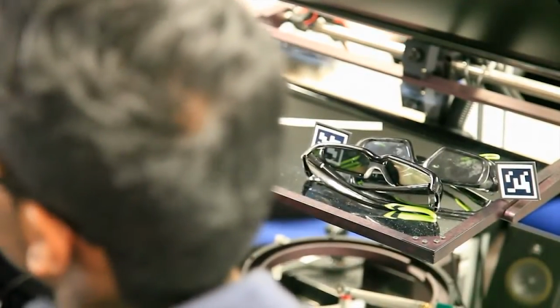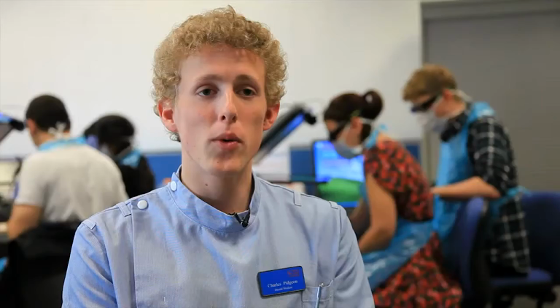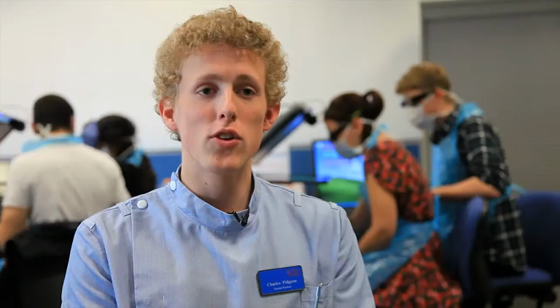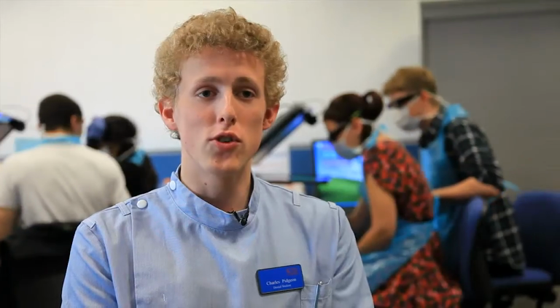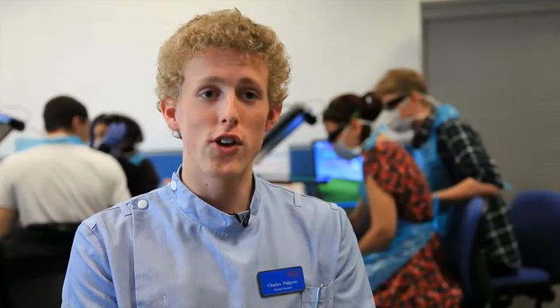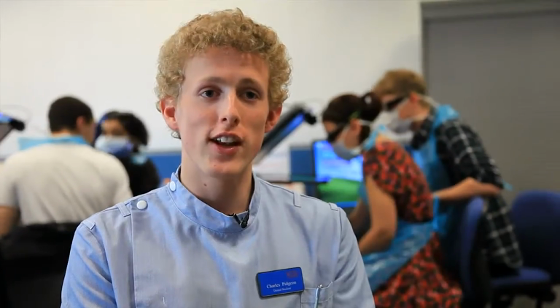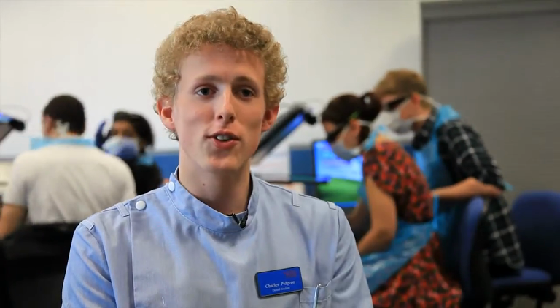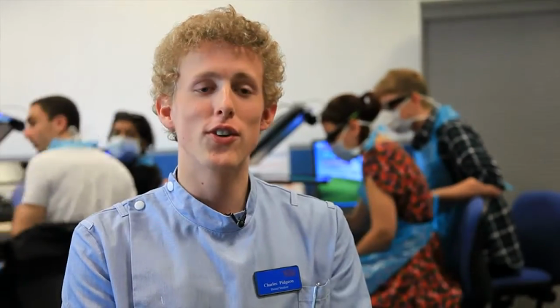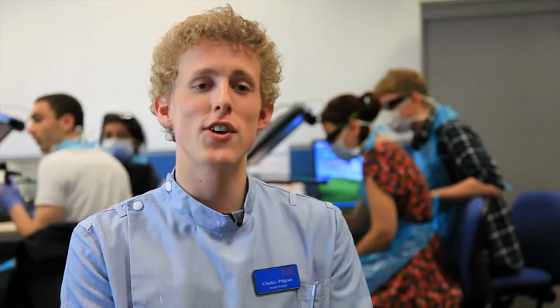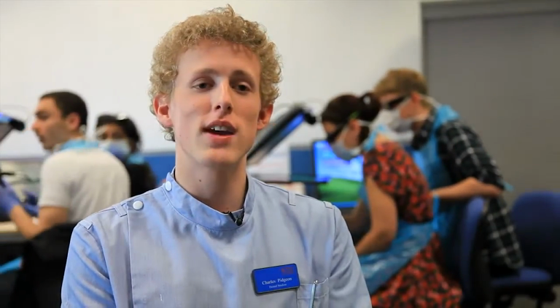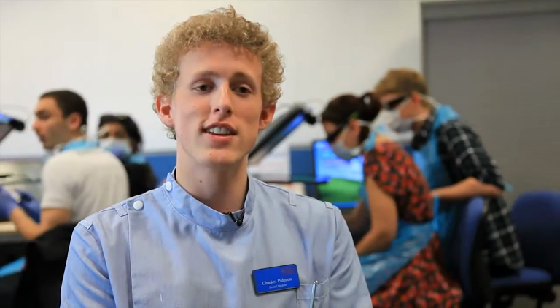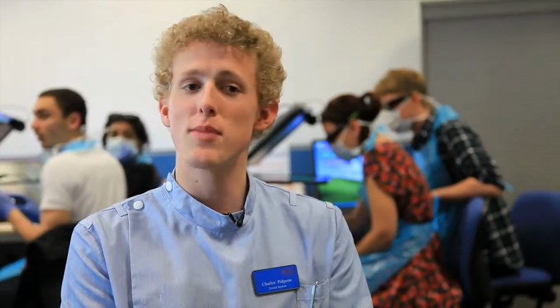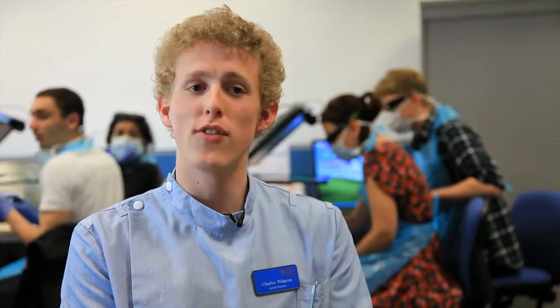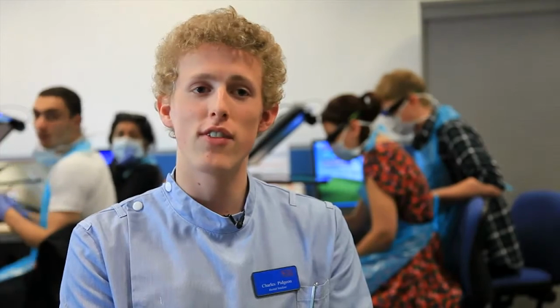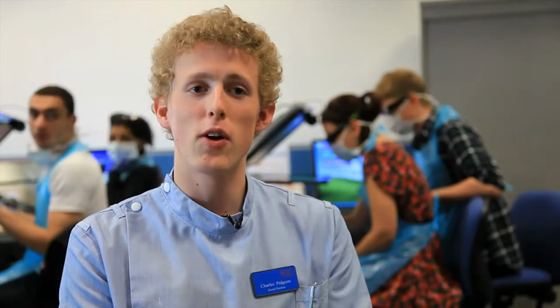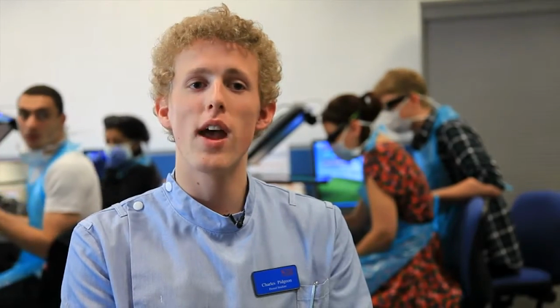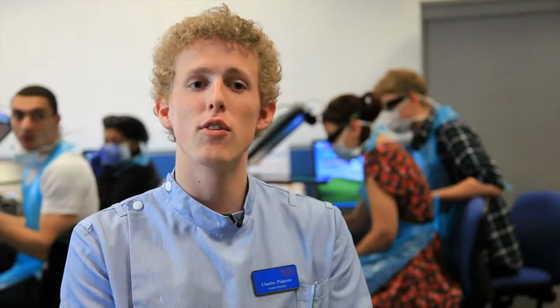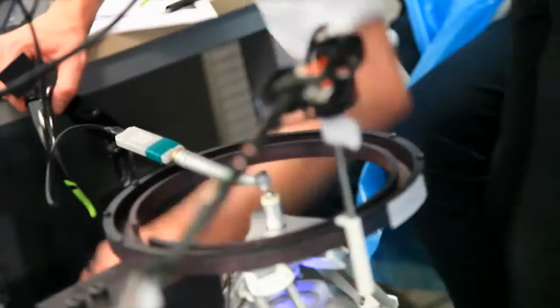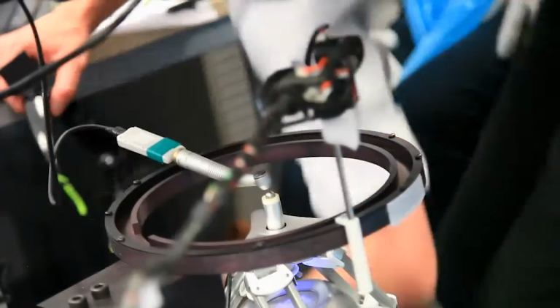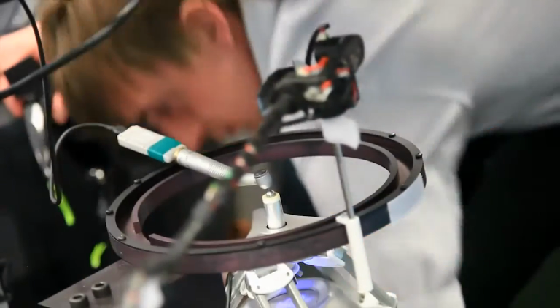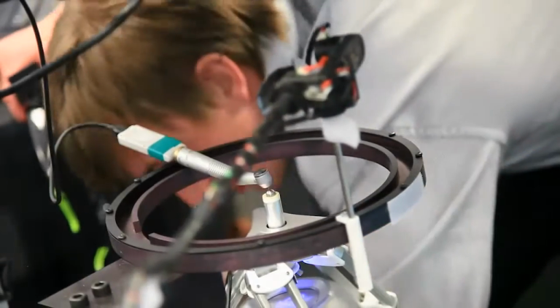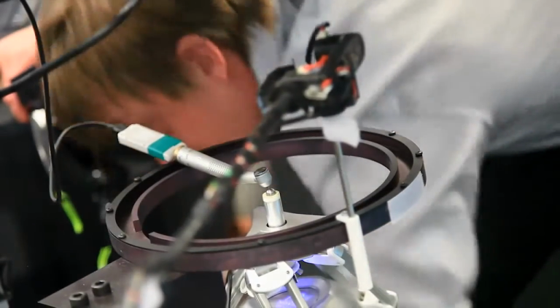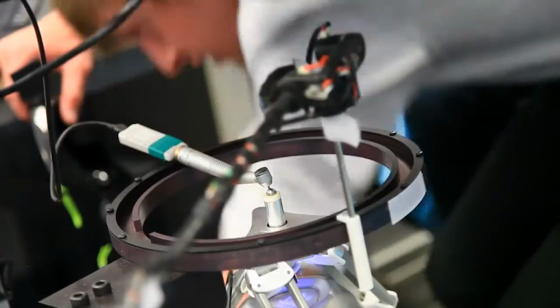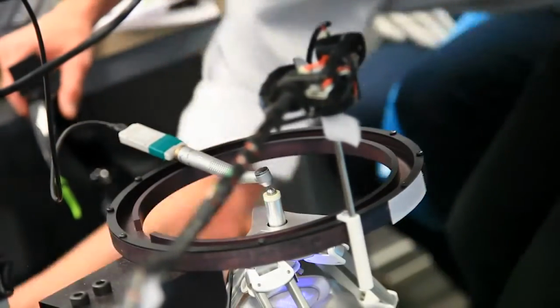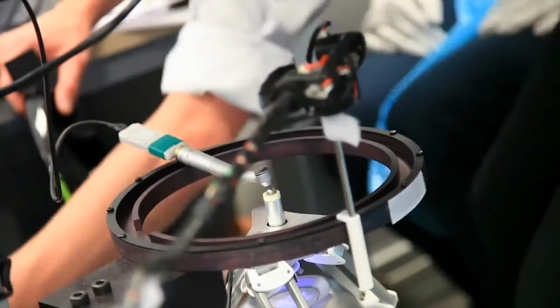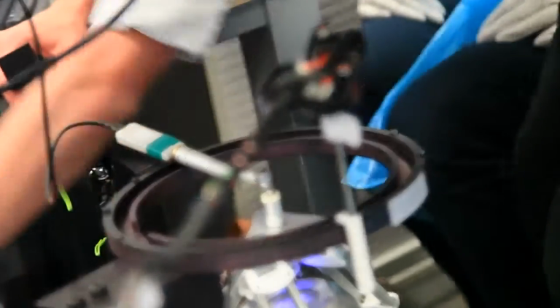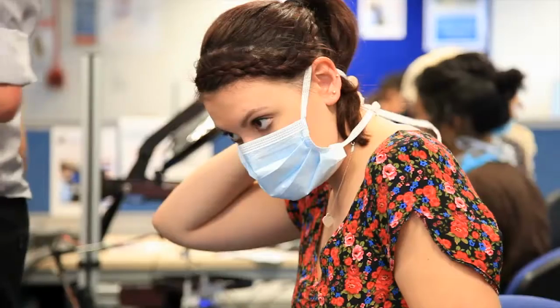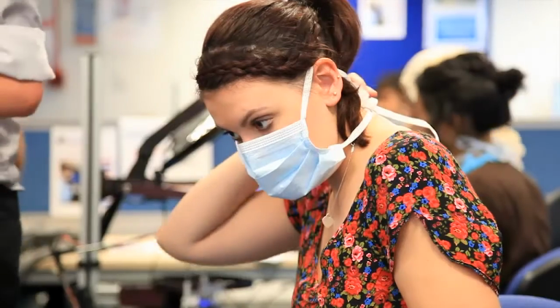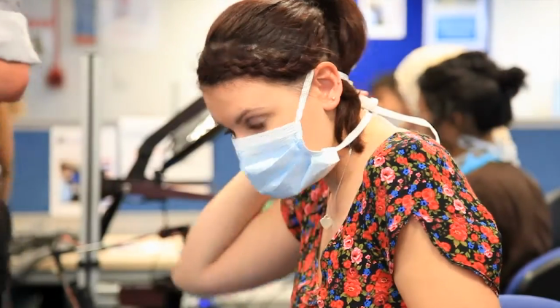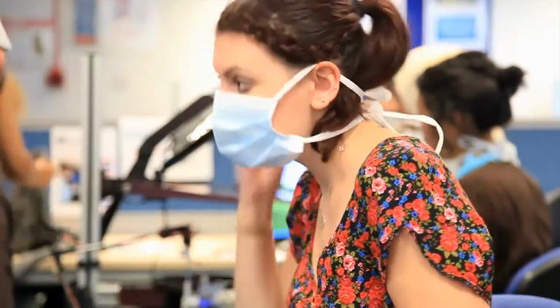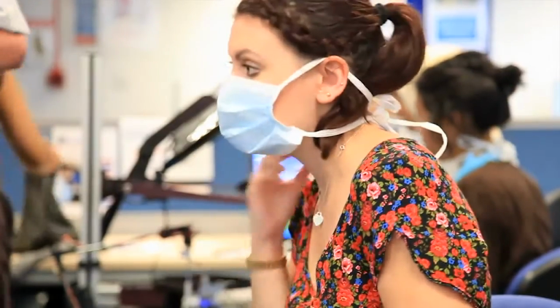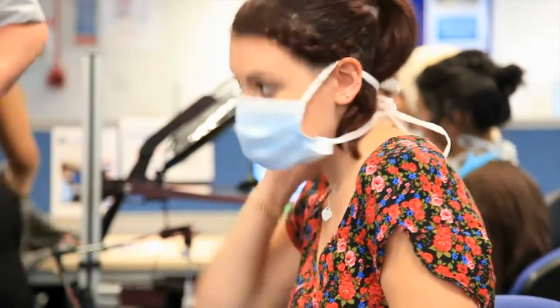When you do your first filling on your first patient, it does make you very, very aware of what you're looking for and what you want in a good cavity preparation and filling.